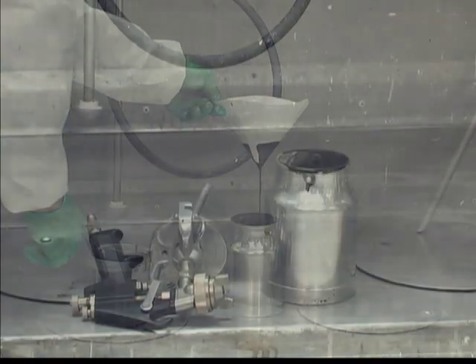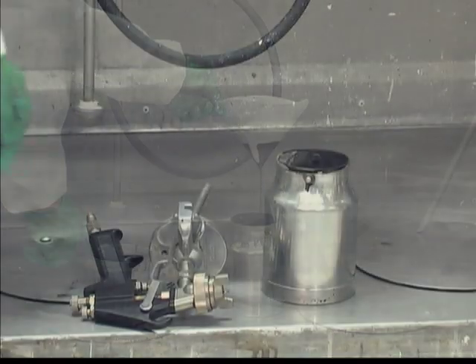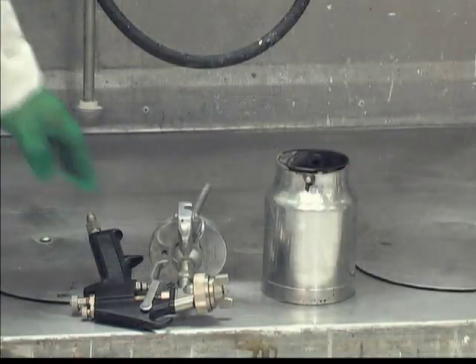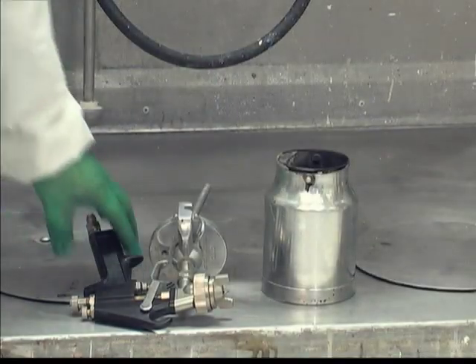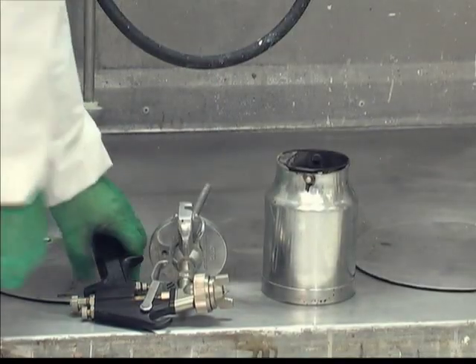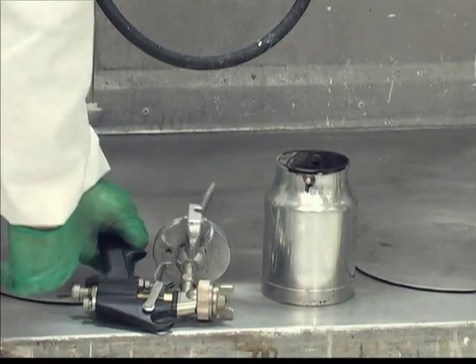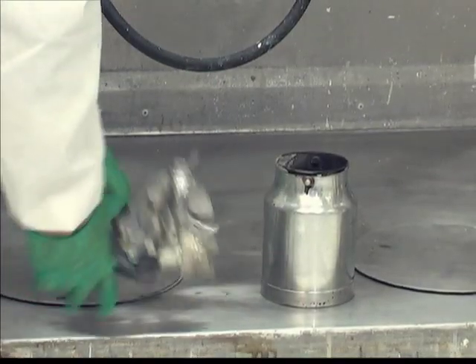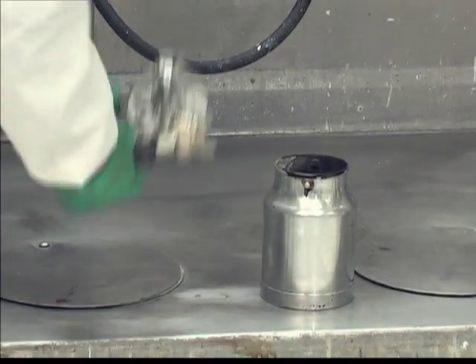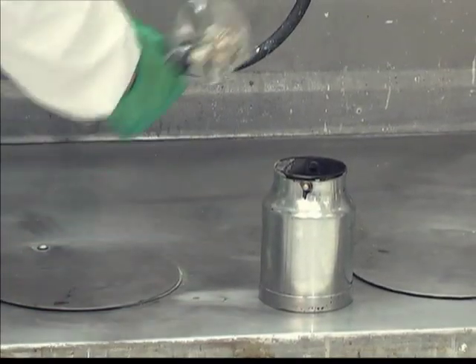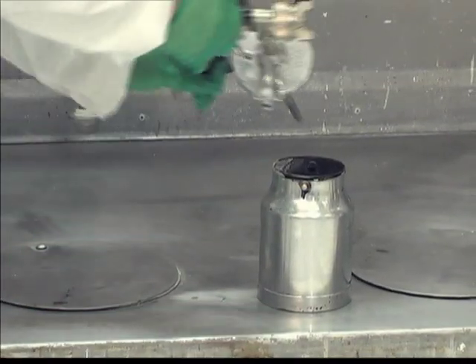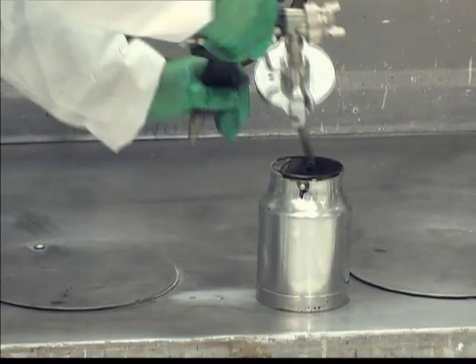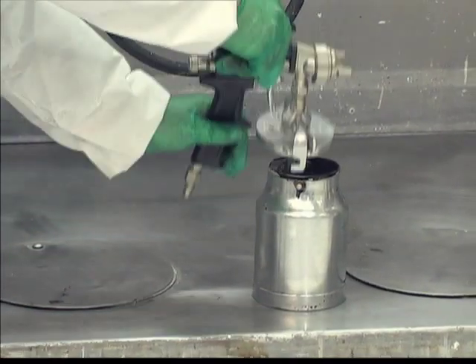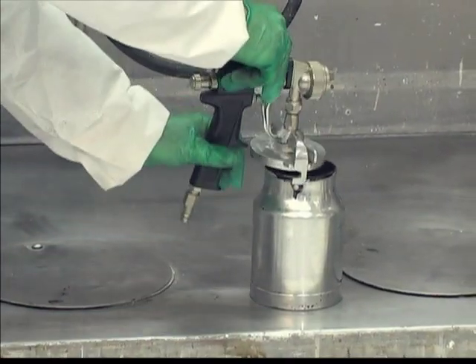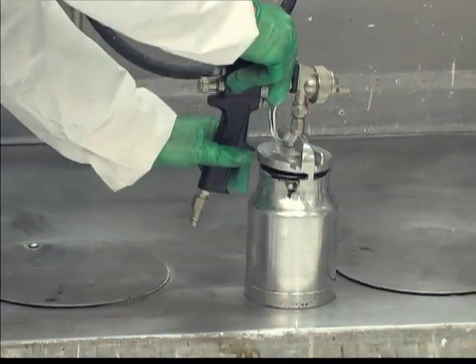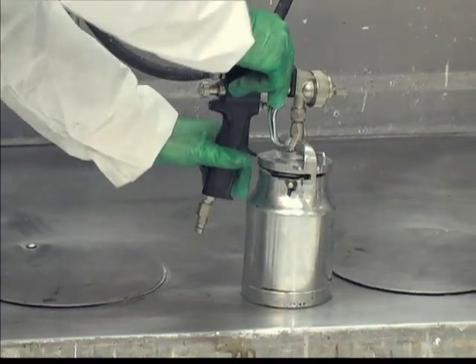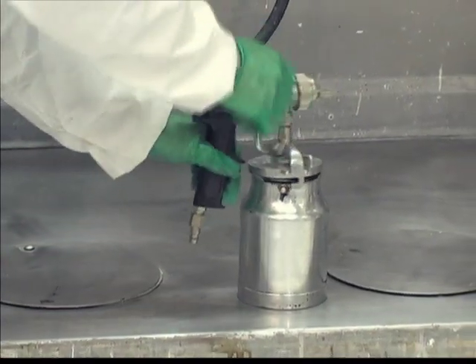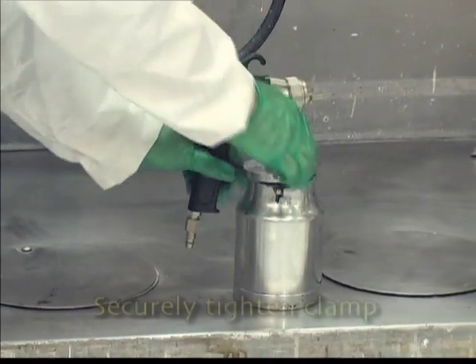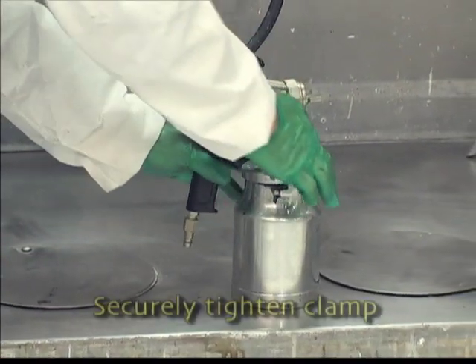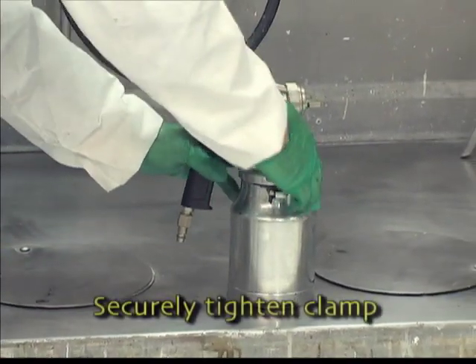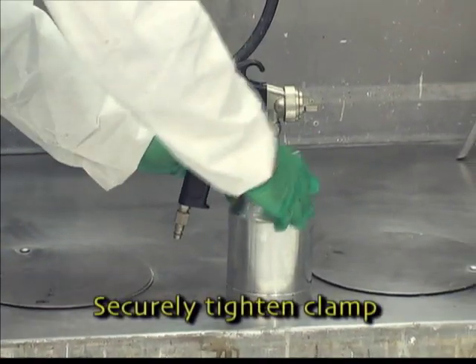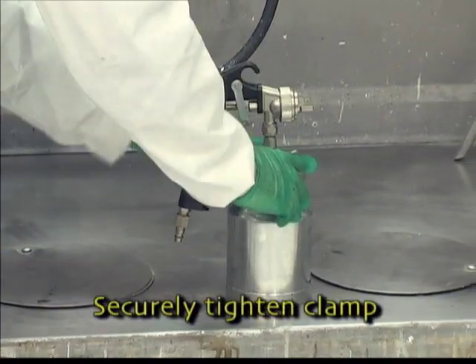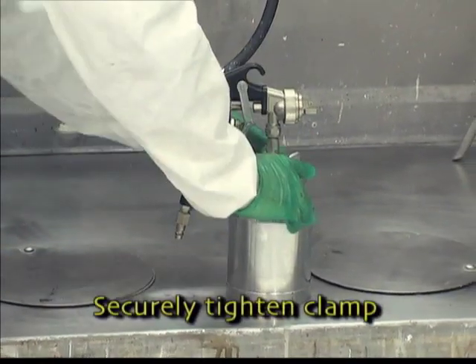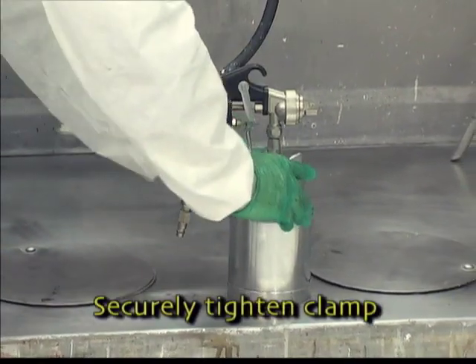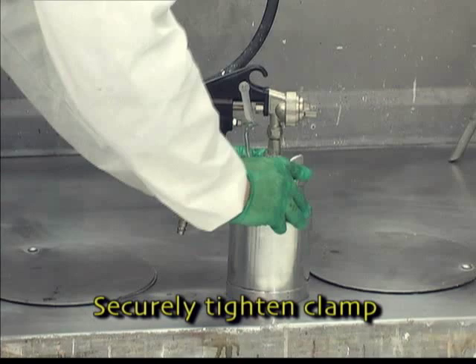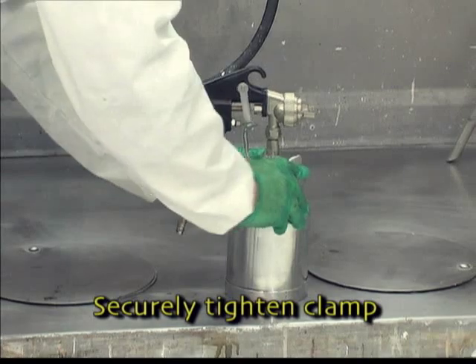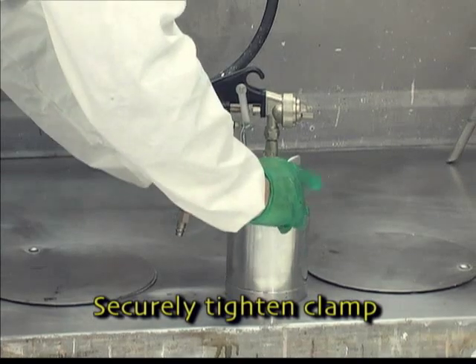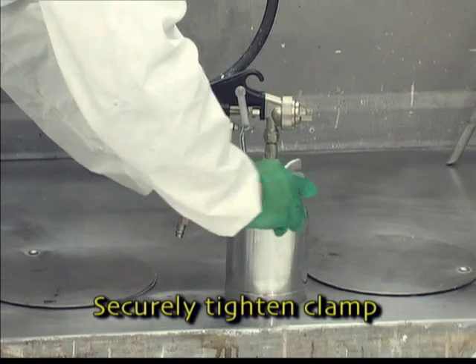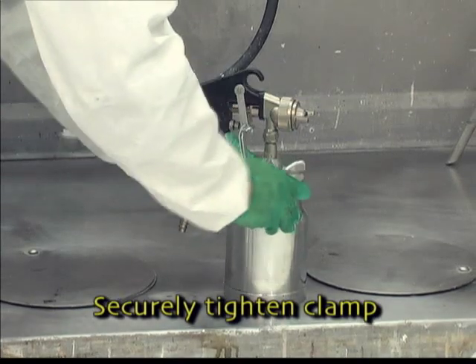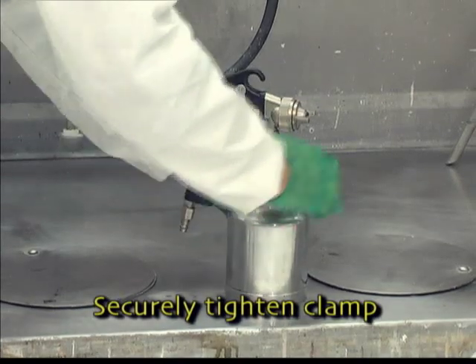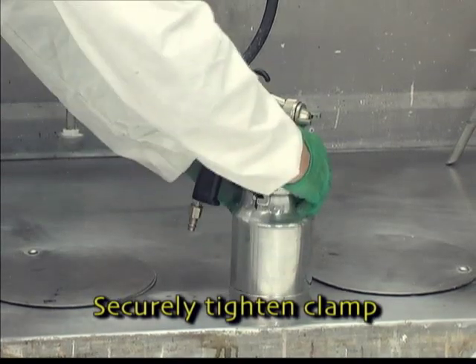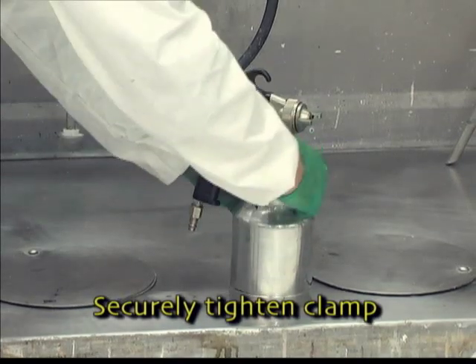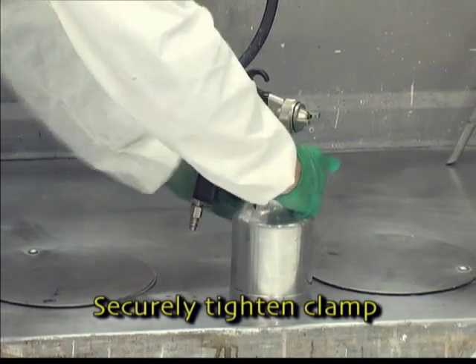Then, connect the cup to the siphon feed gun. Be sure to tighten the clamp securely.